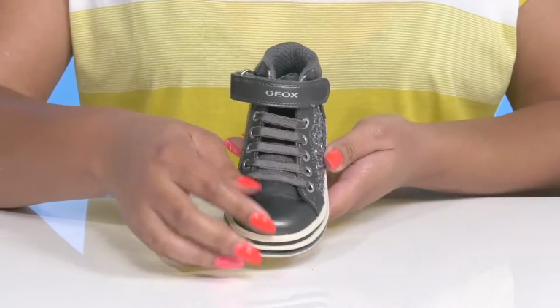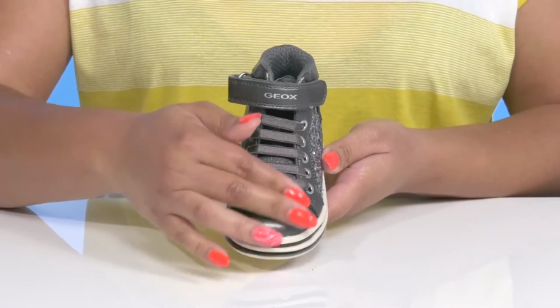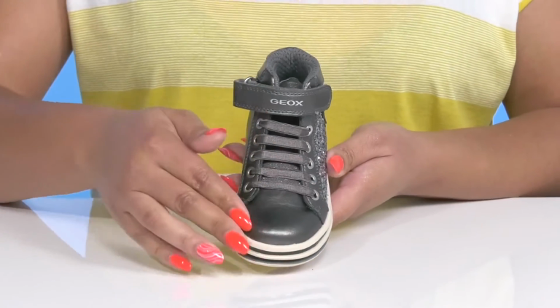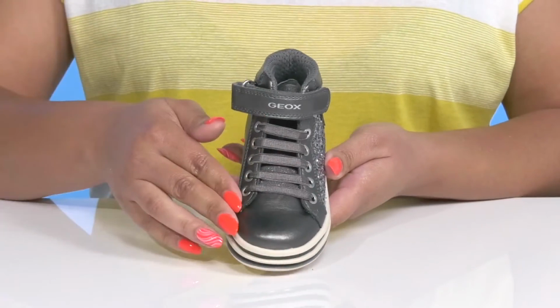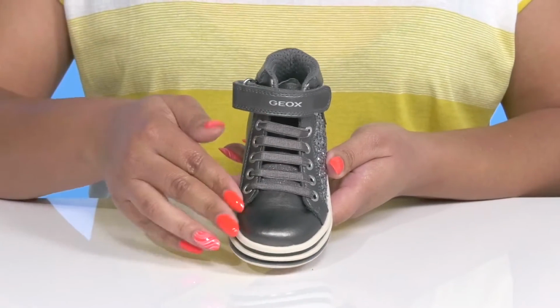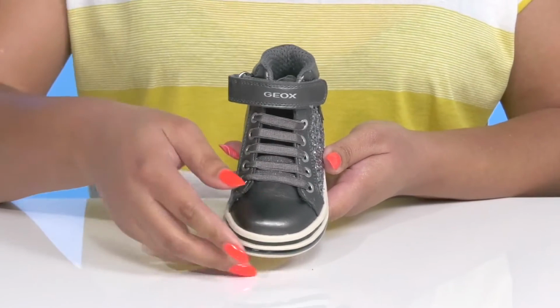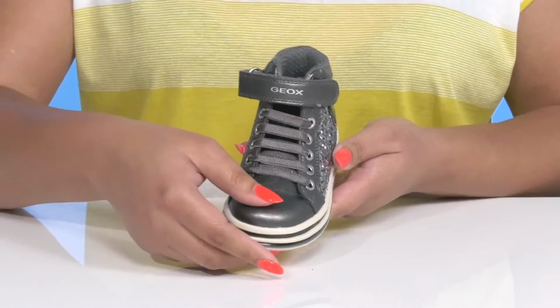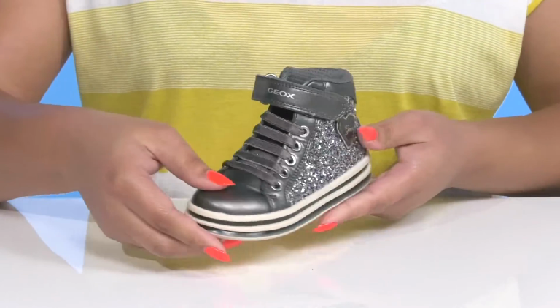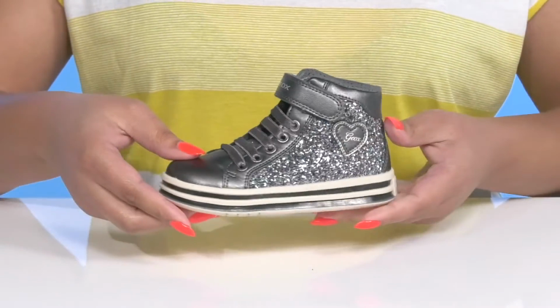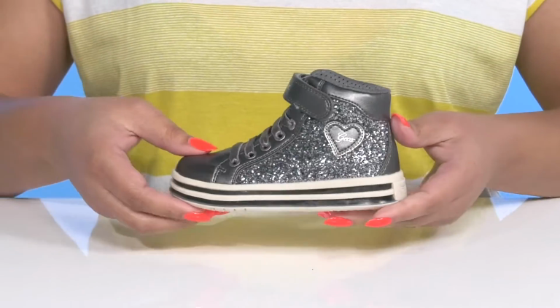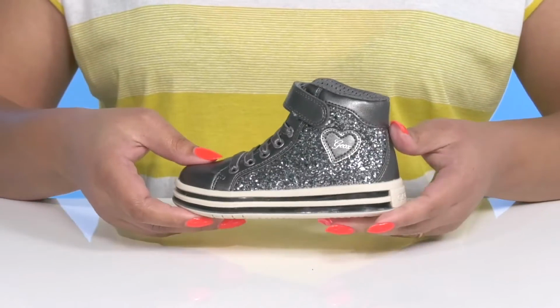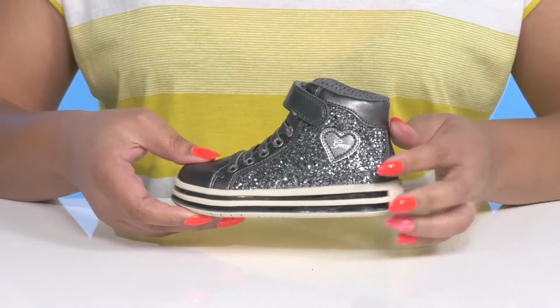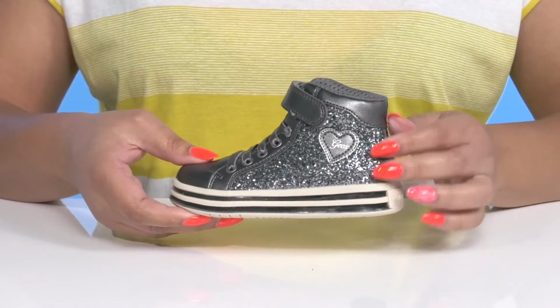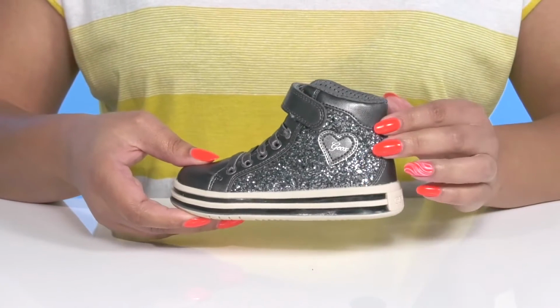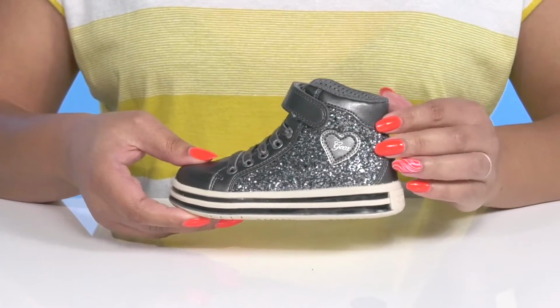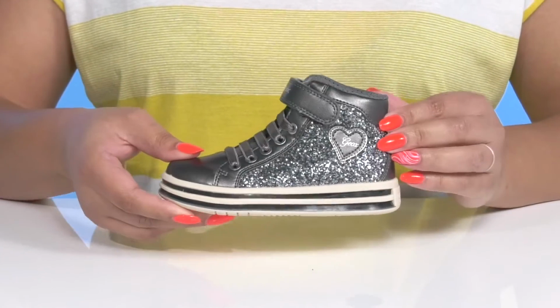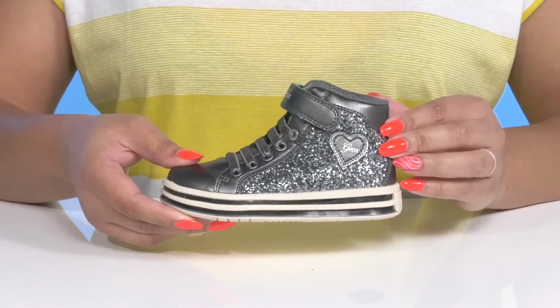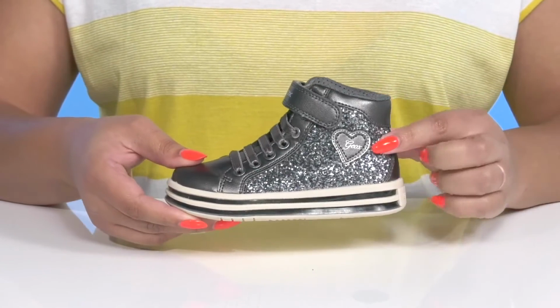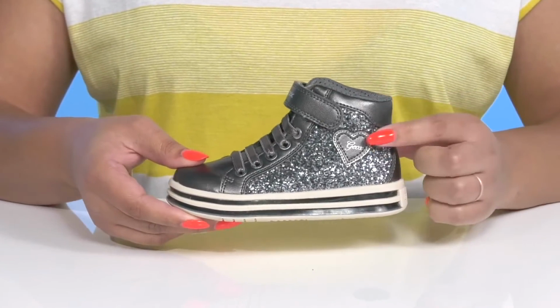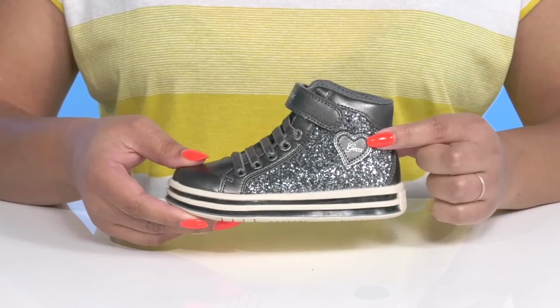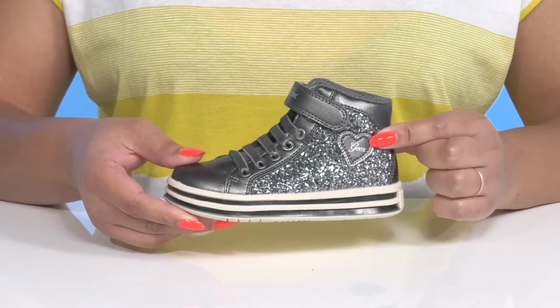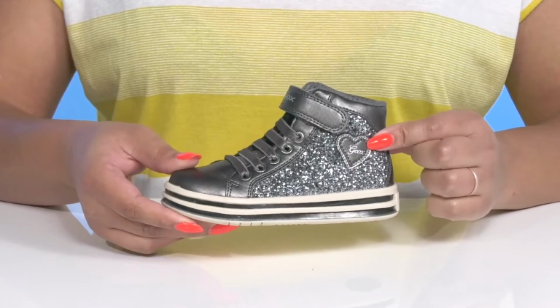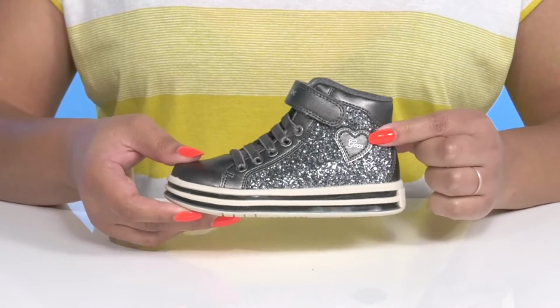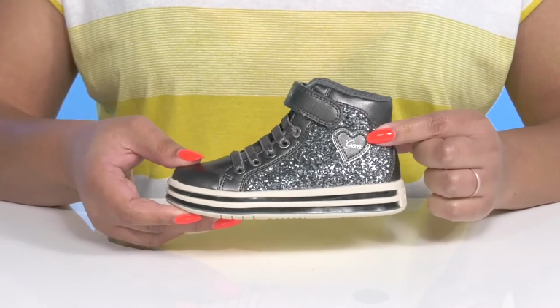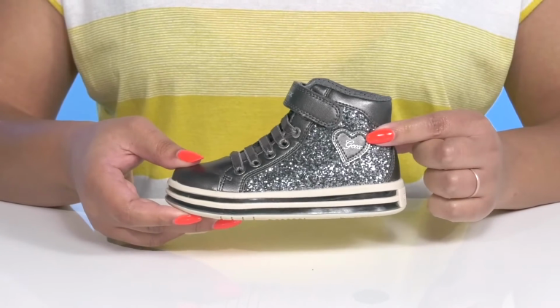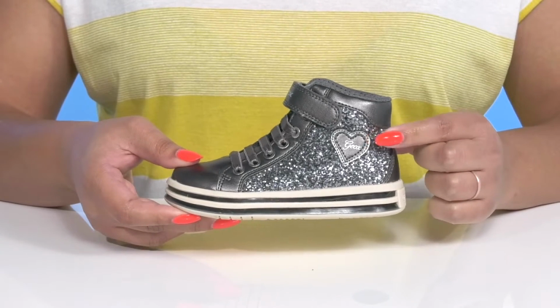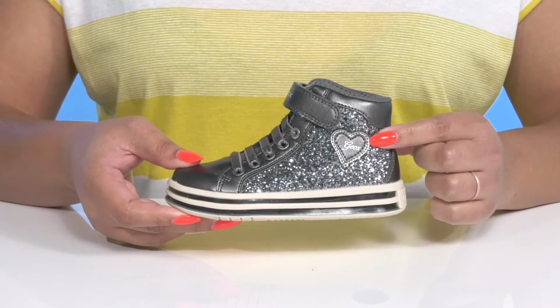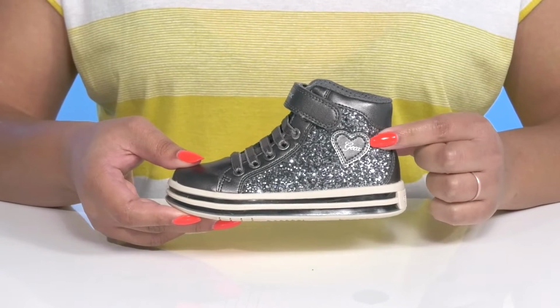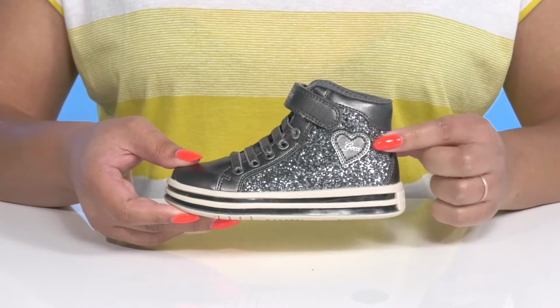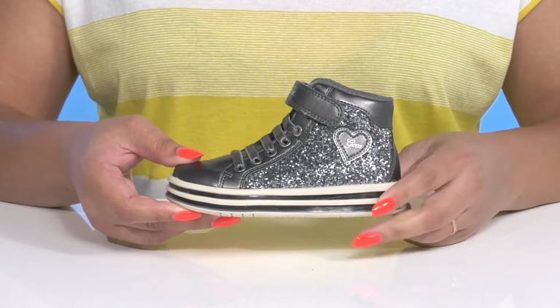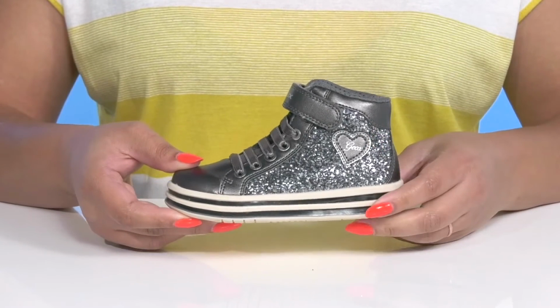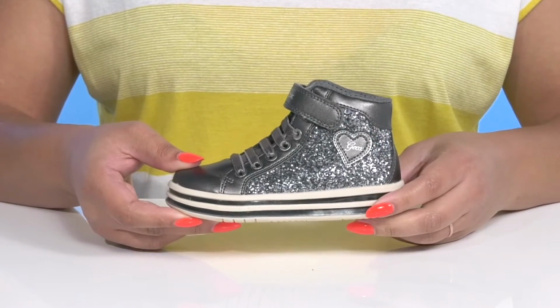They have some metallic details with some glittery details on the sides, and there's a heart applique that adds a nice and lovely touch.